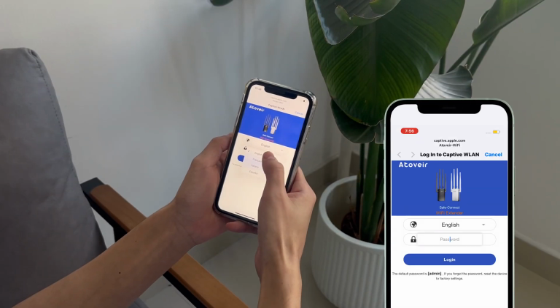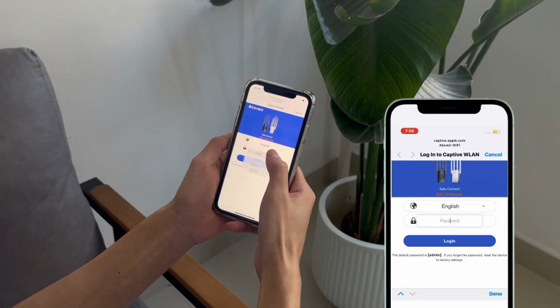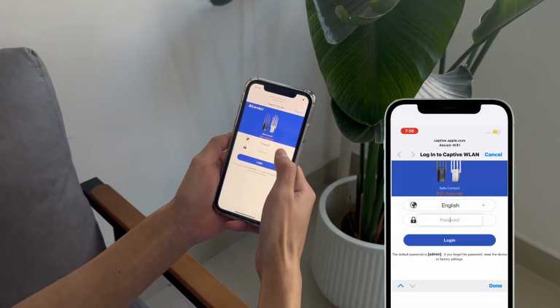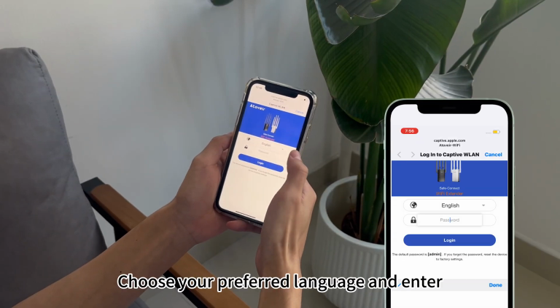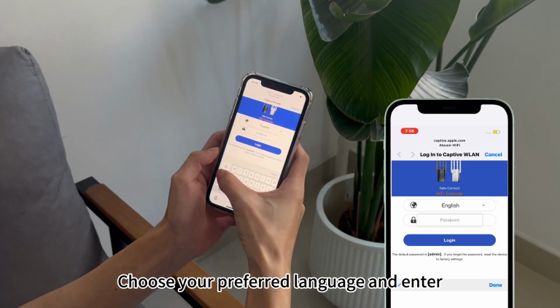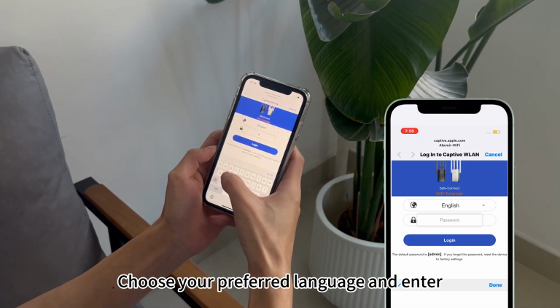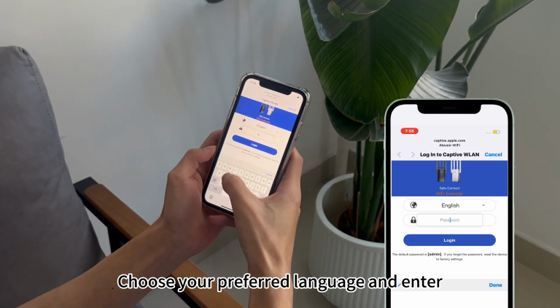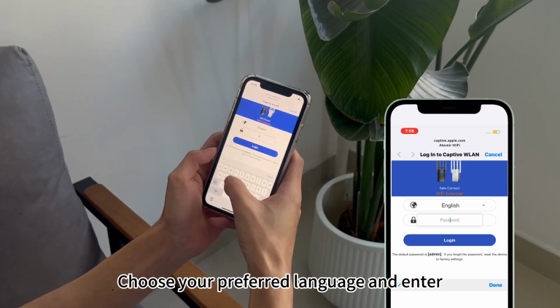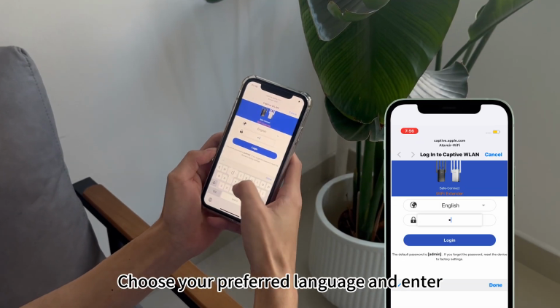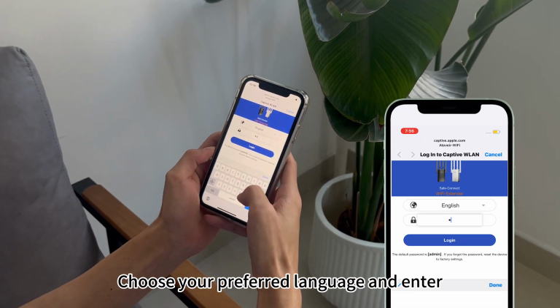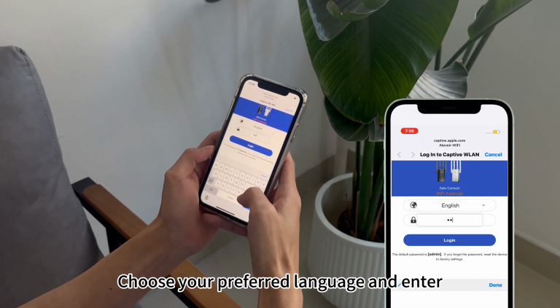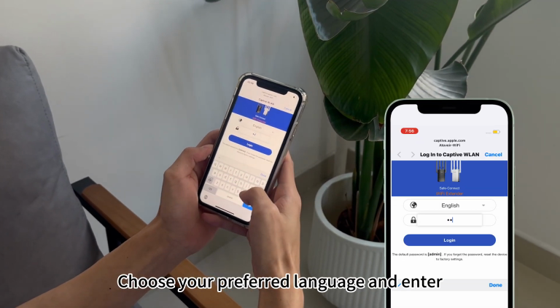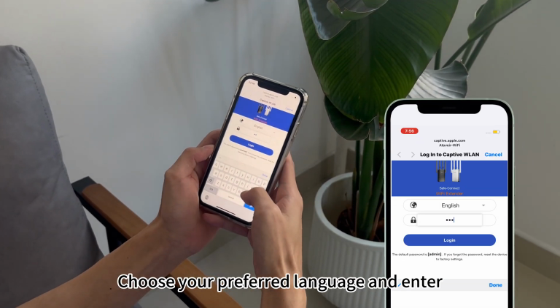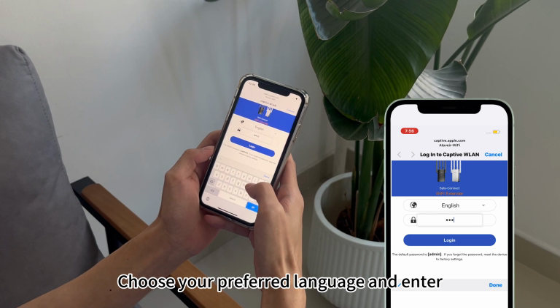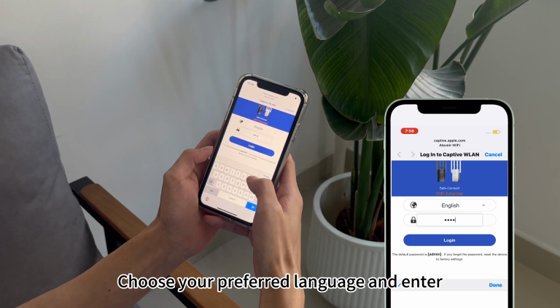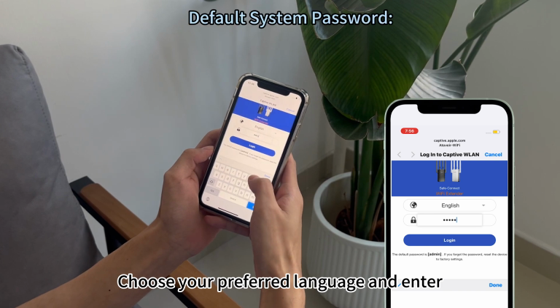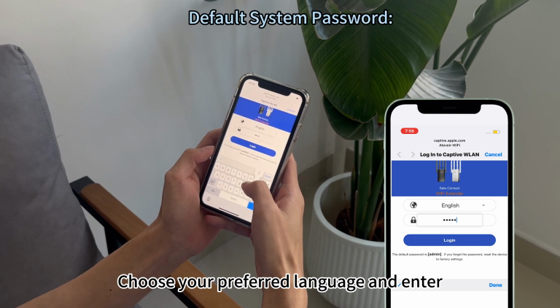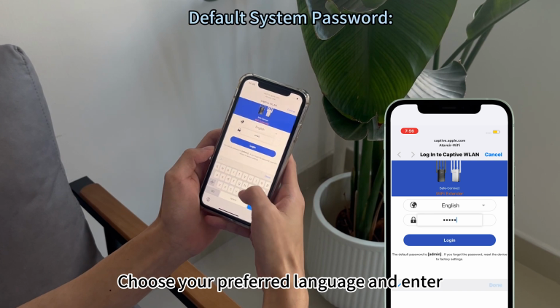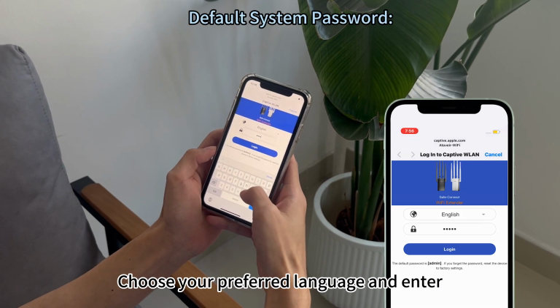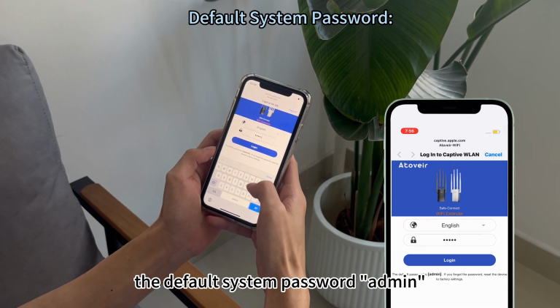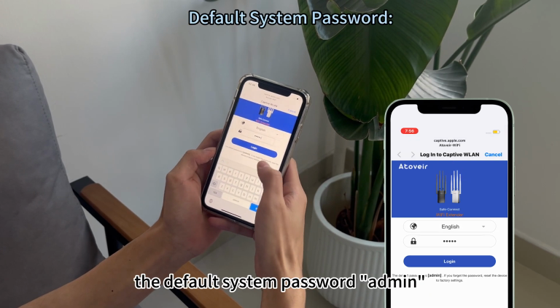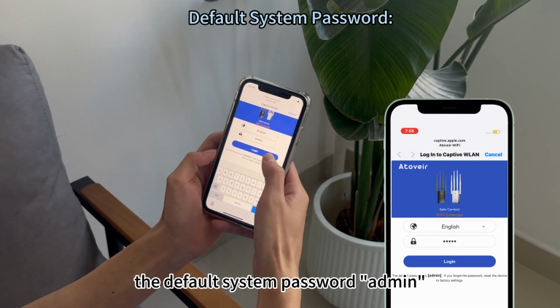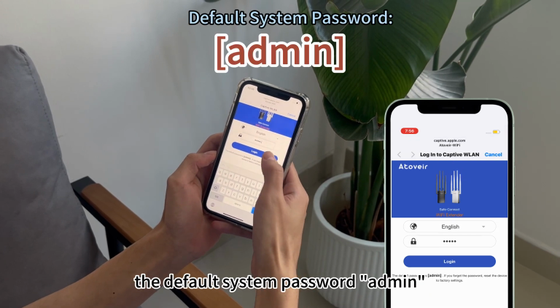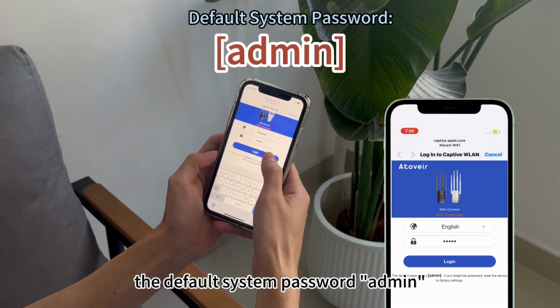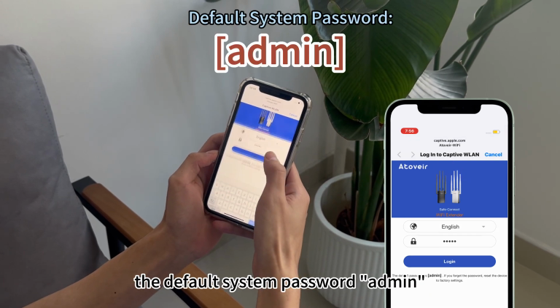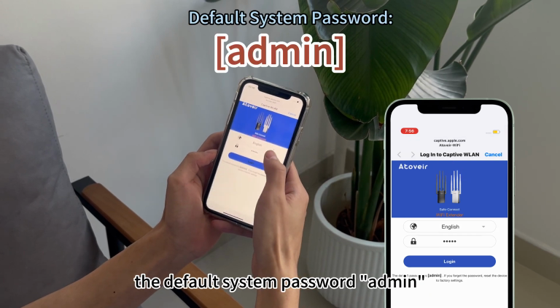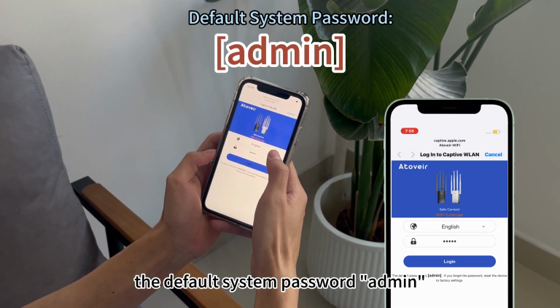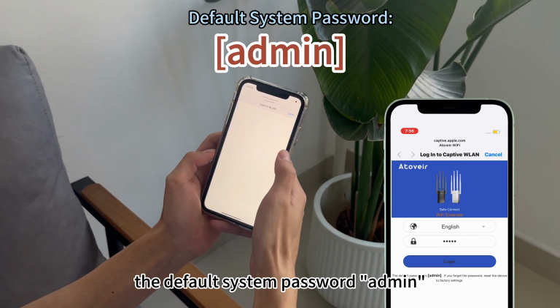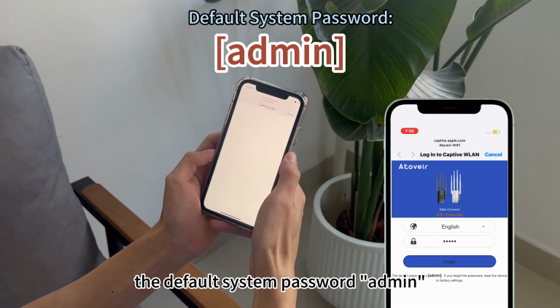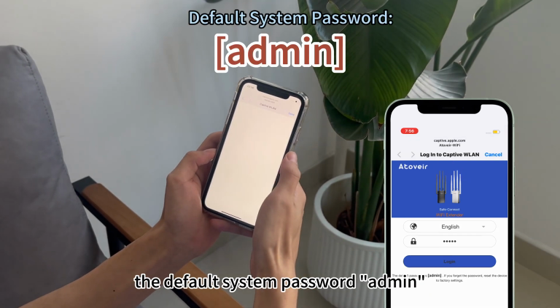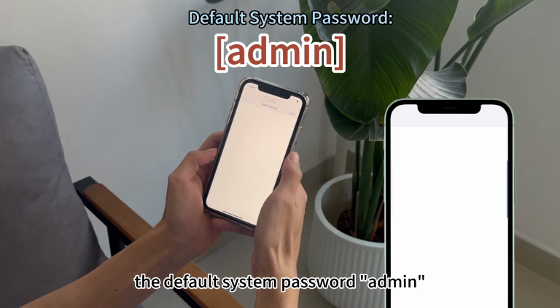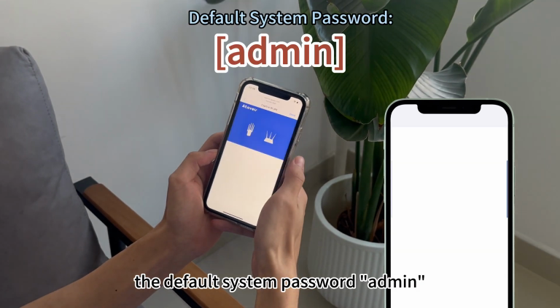Choose your preferred language and enter the default password: admin.